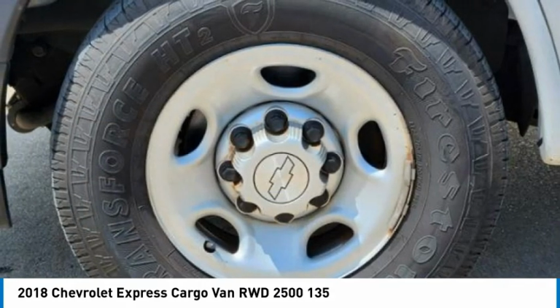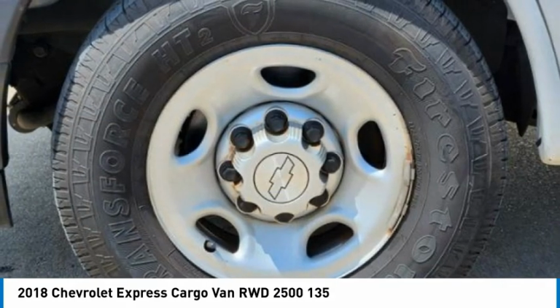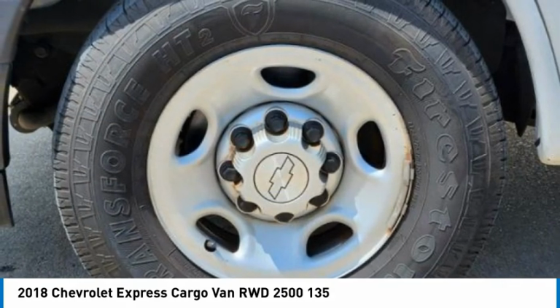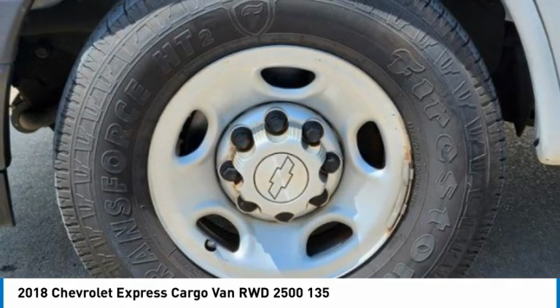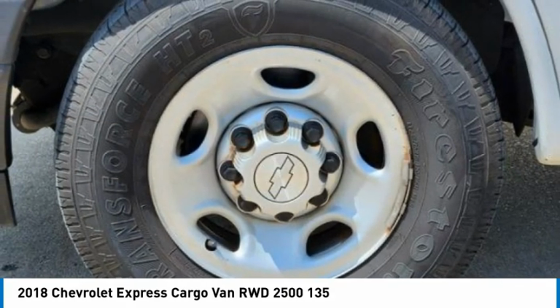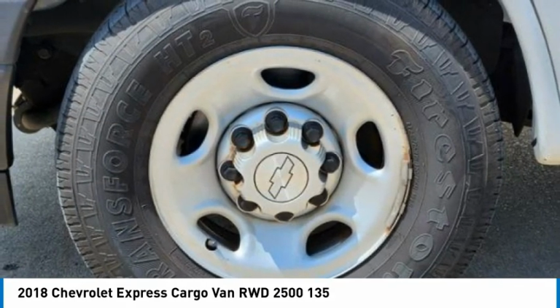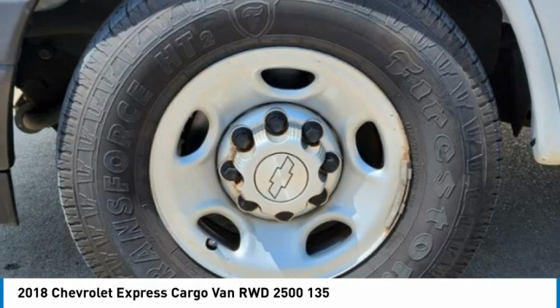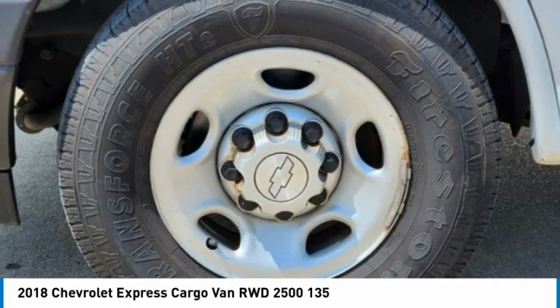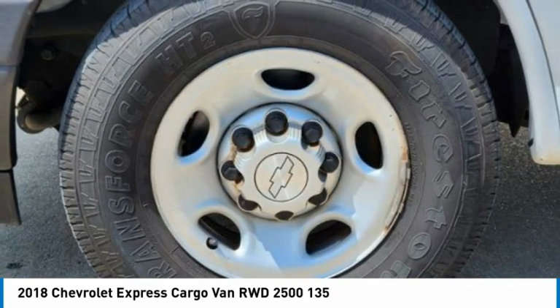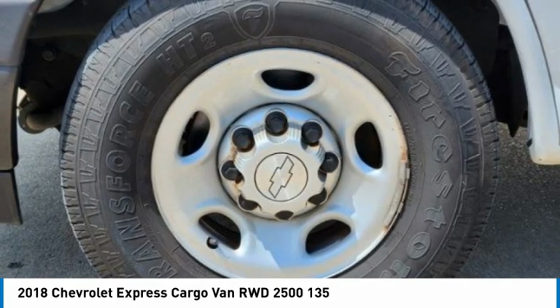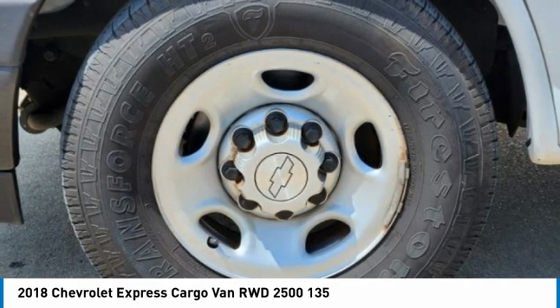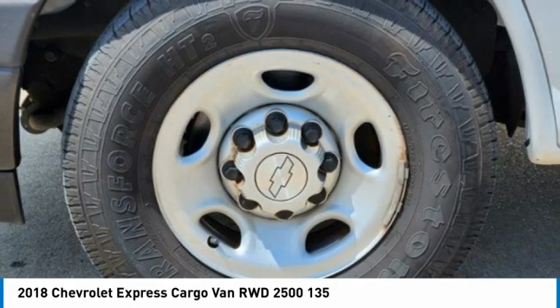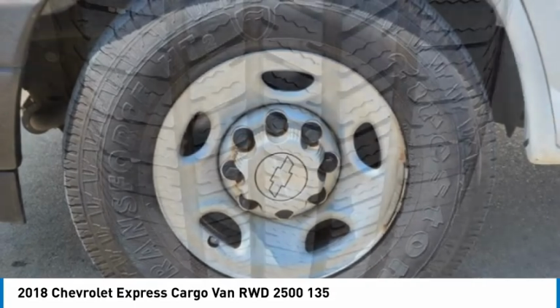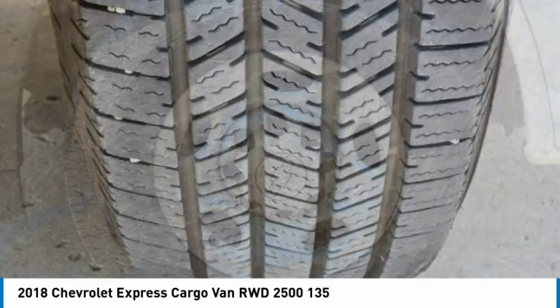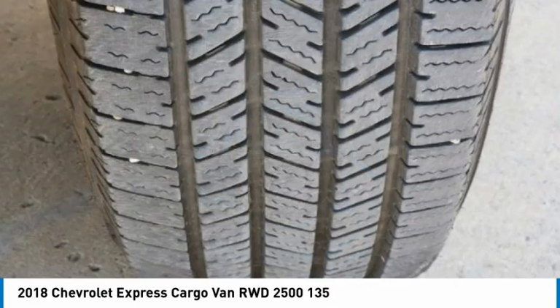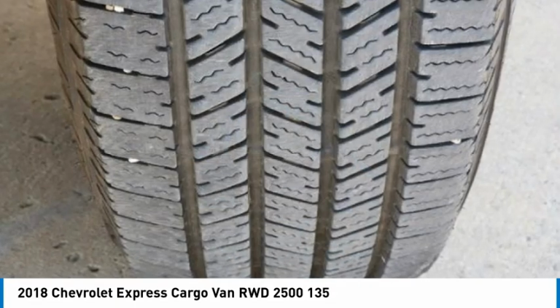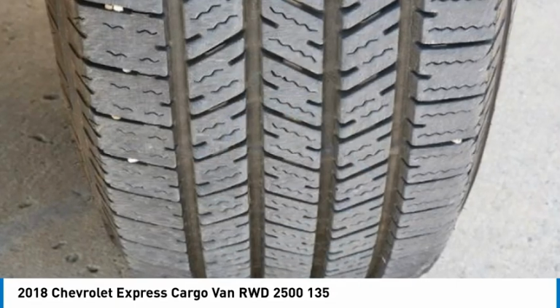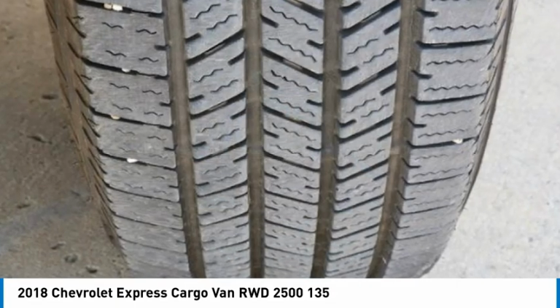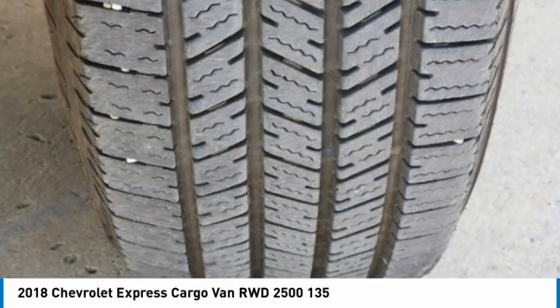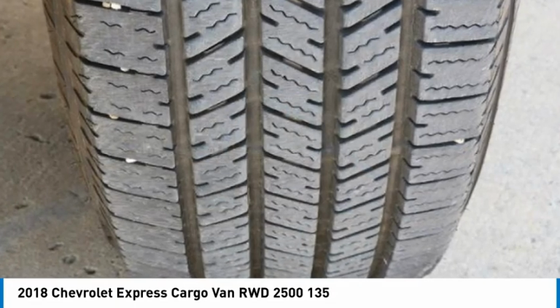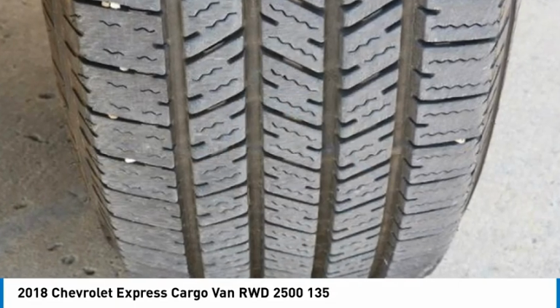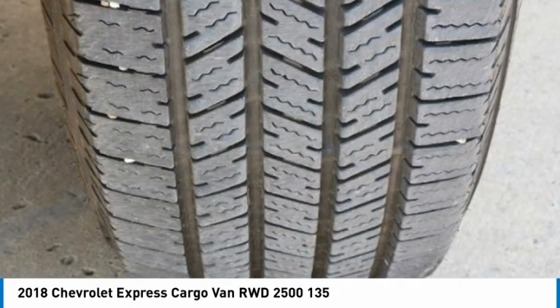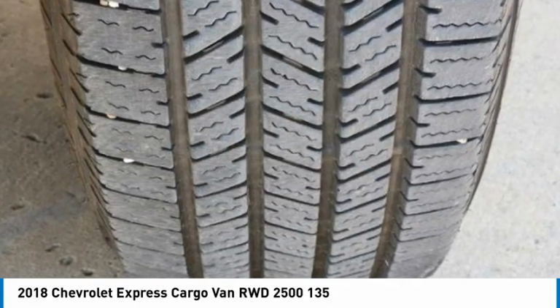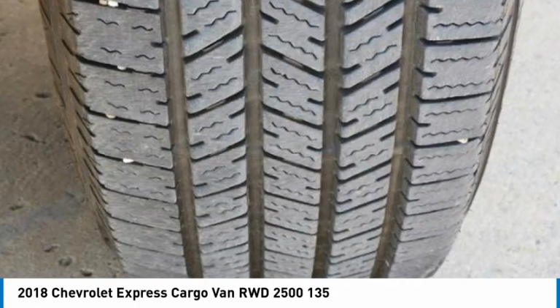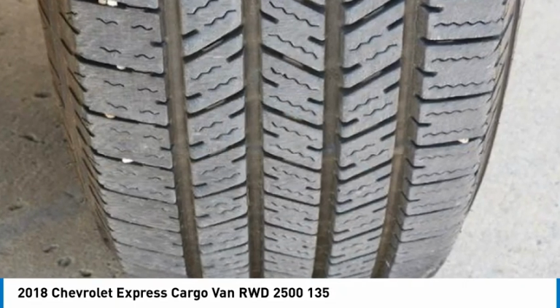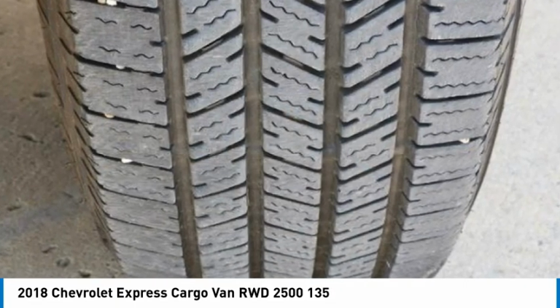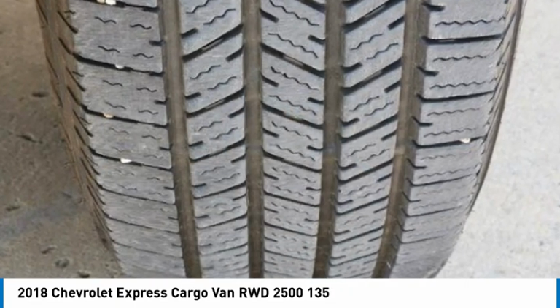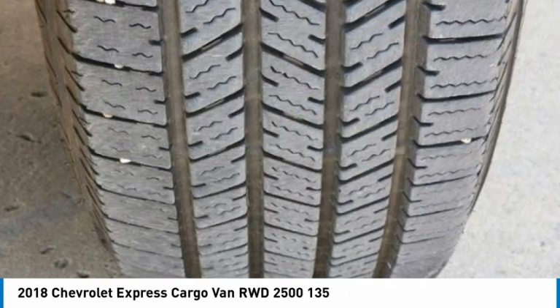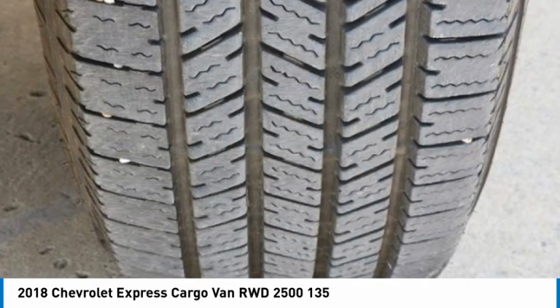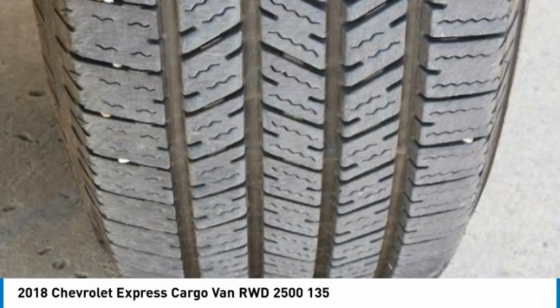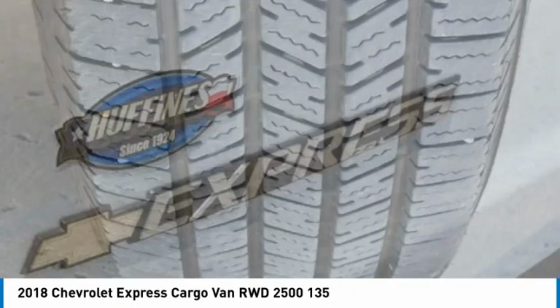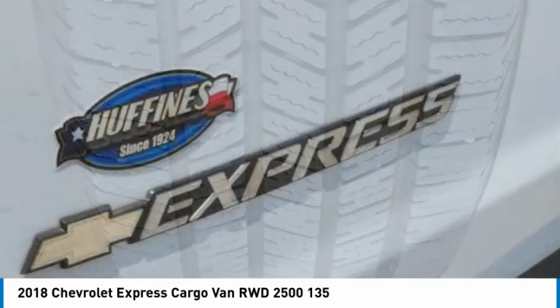Tires: front all season. Tires: rear all season. Backup camera.